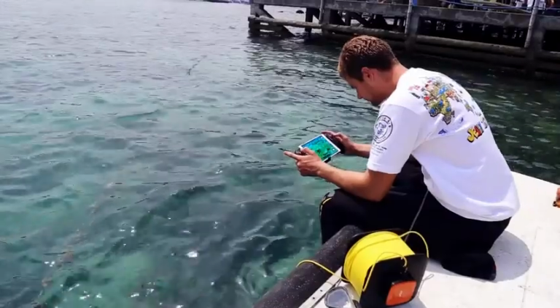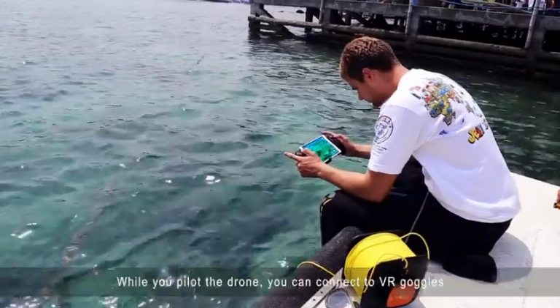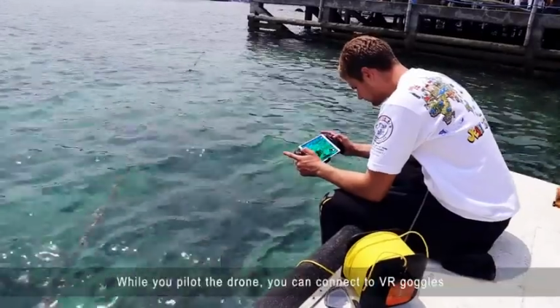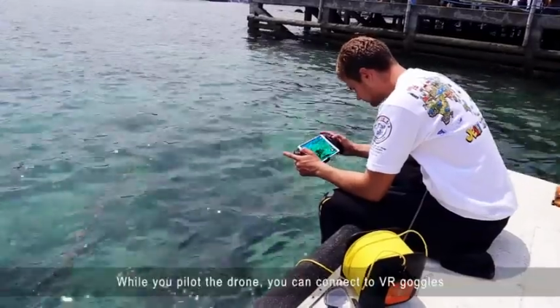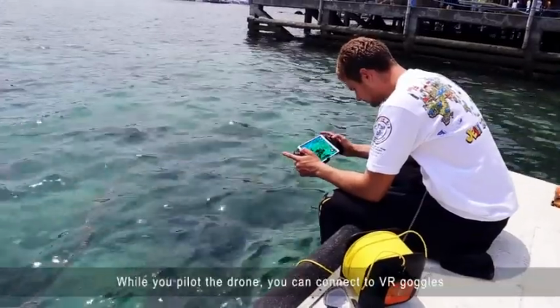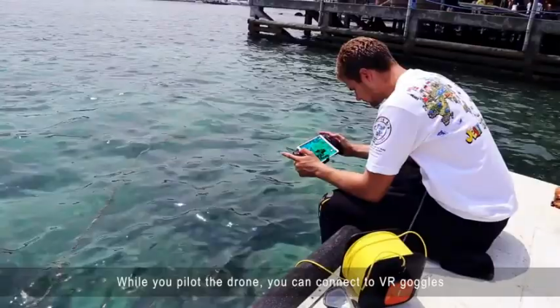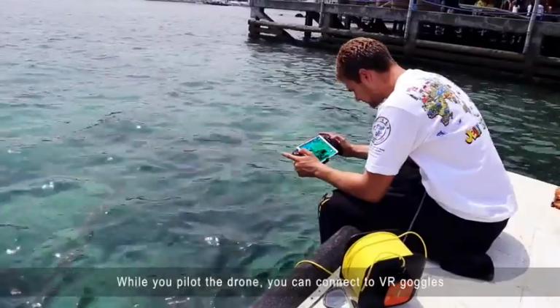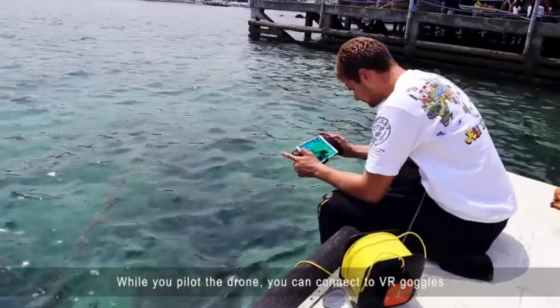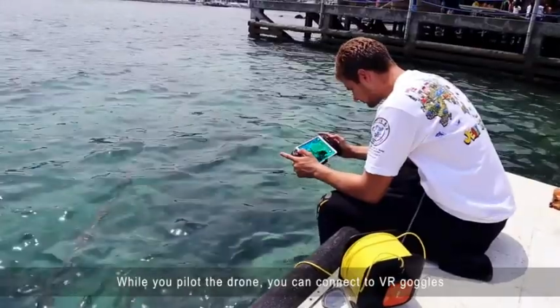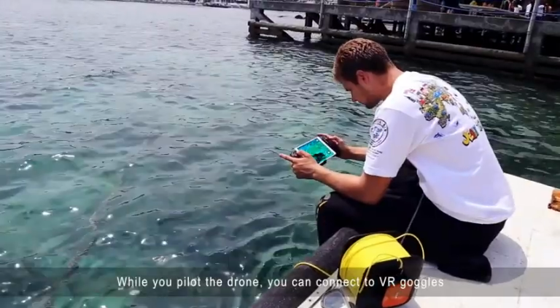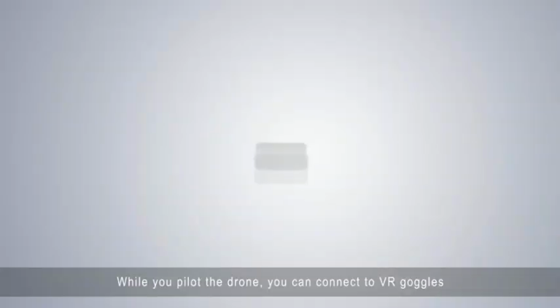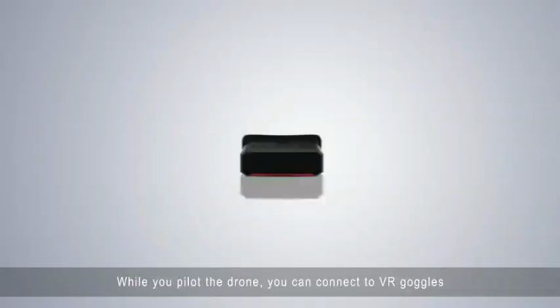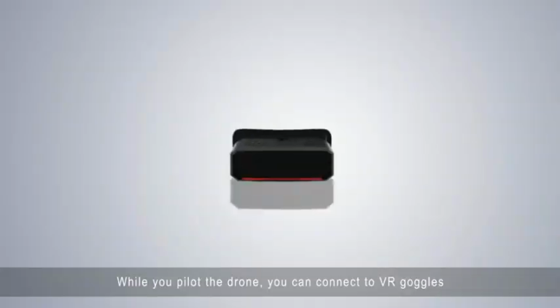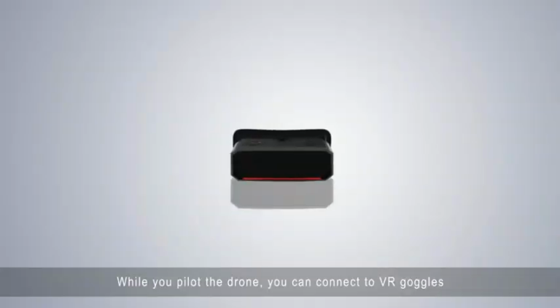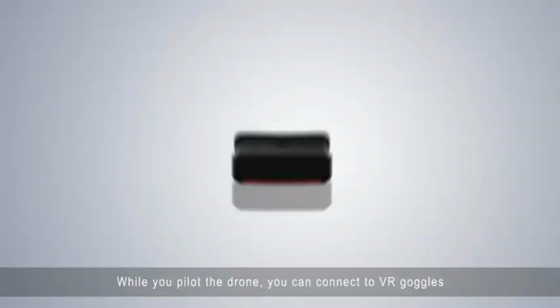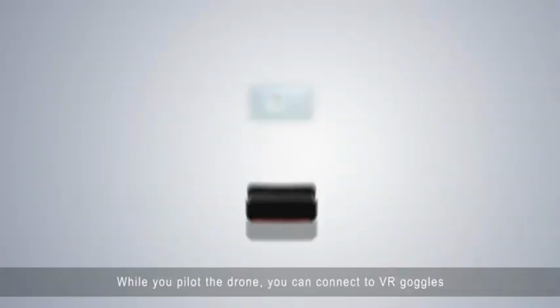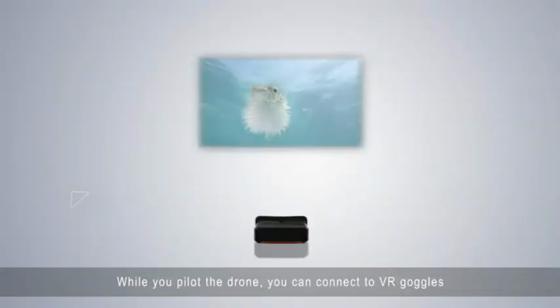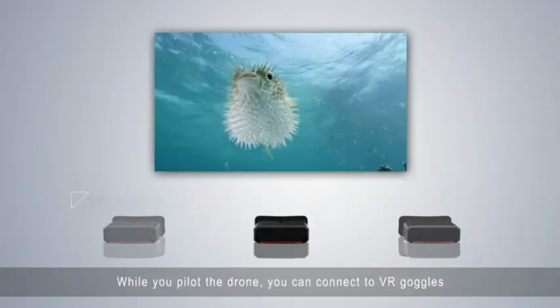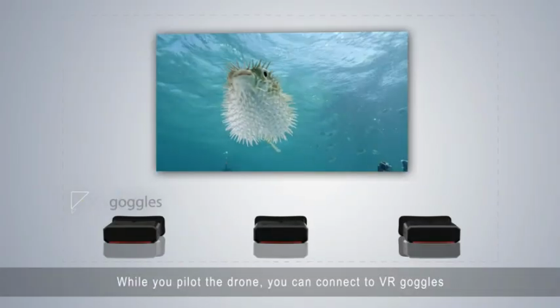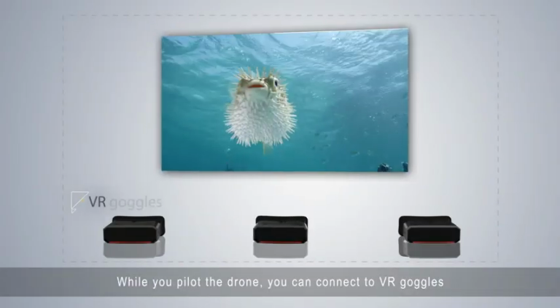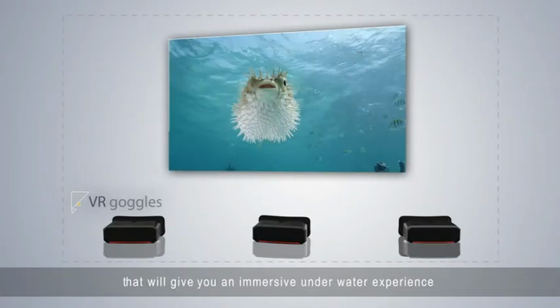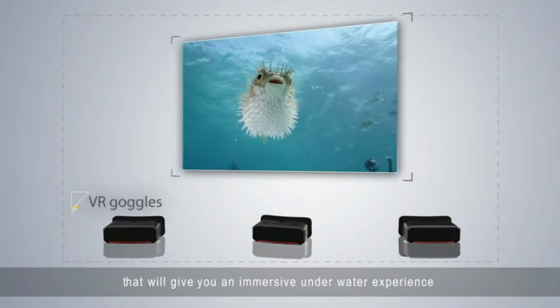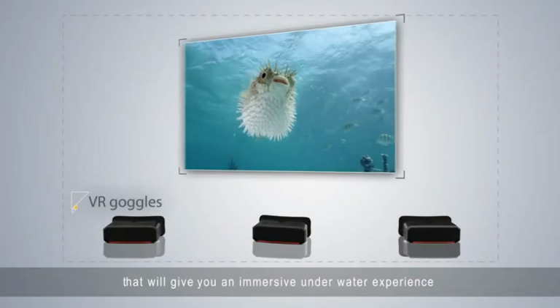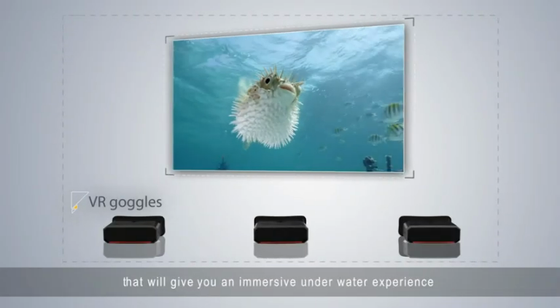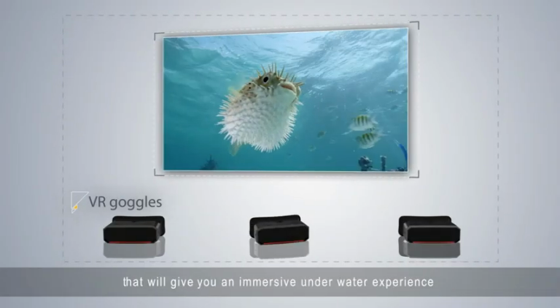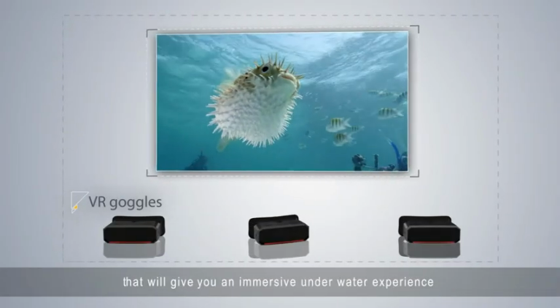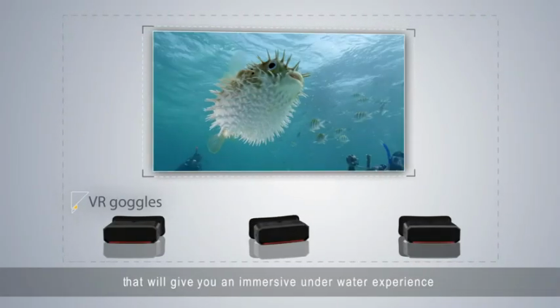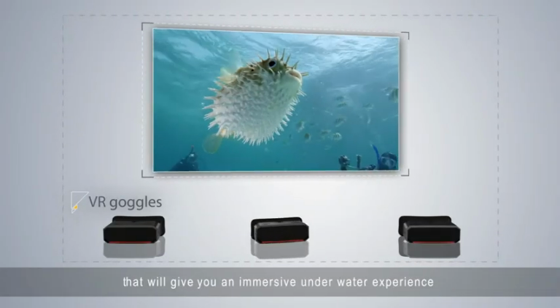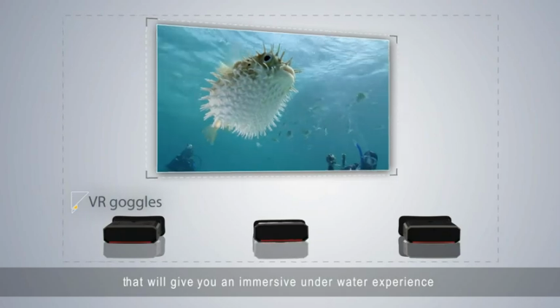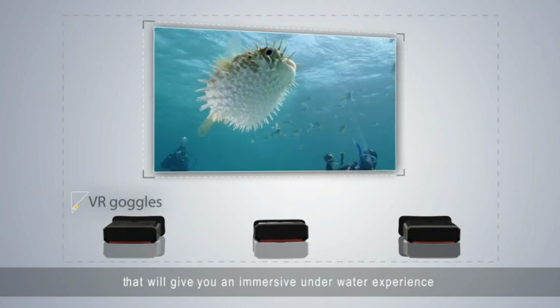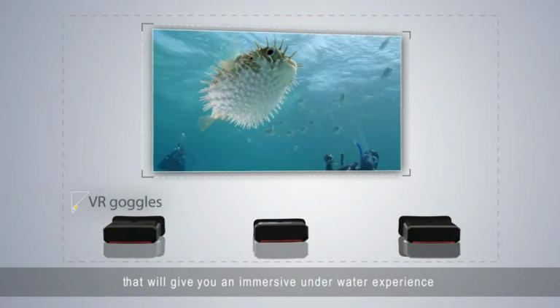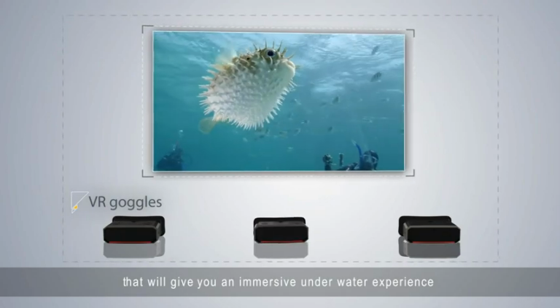While you pilot the drone, you can connect to VR goggles that will give you an immersive underwater experience.